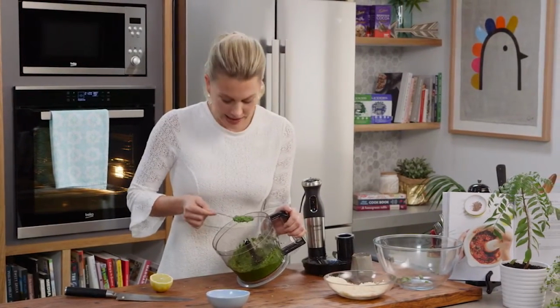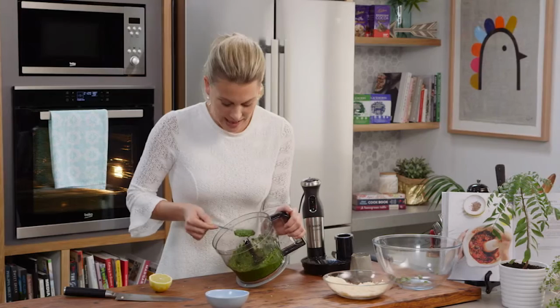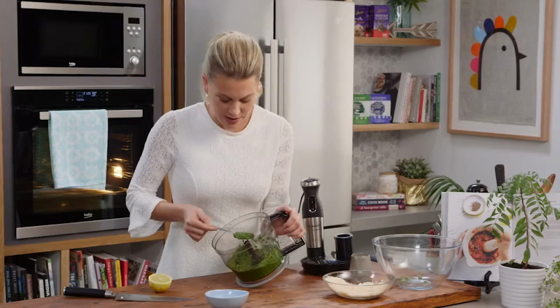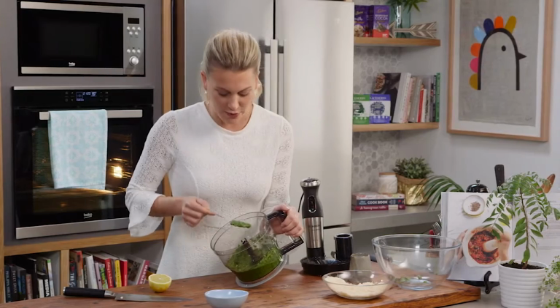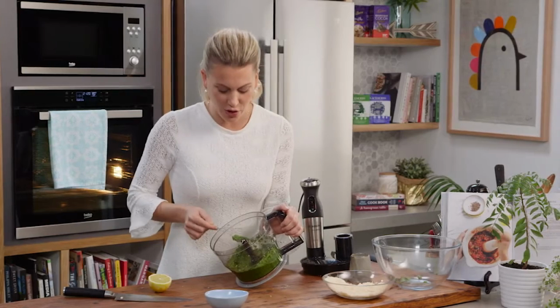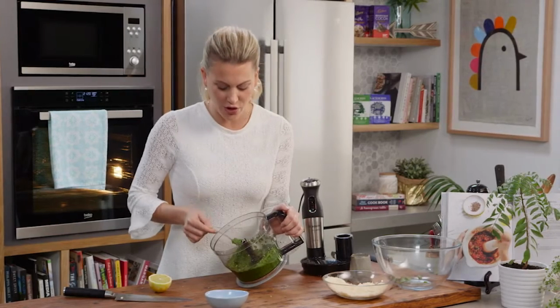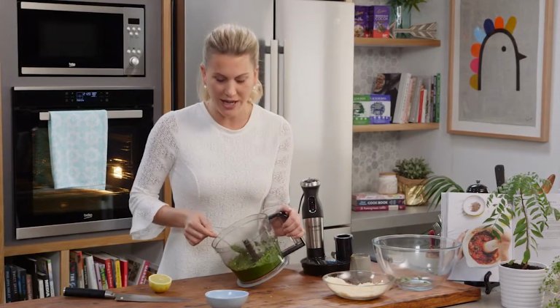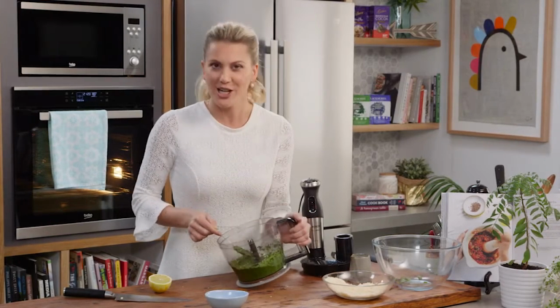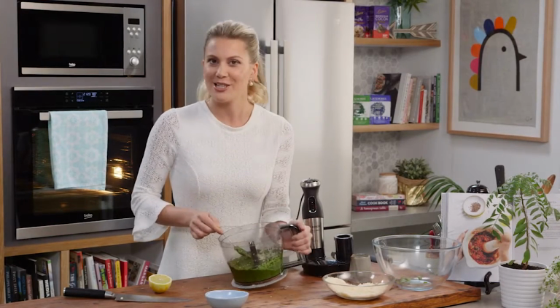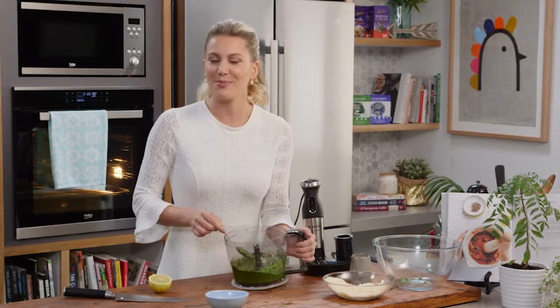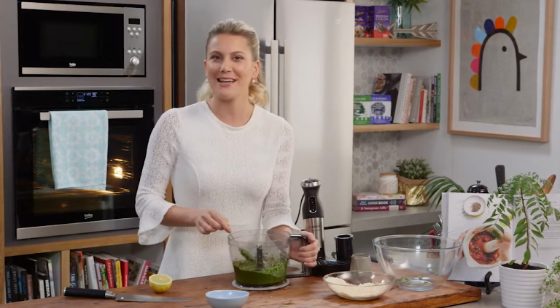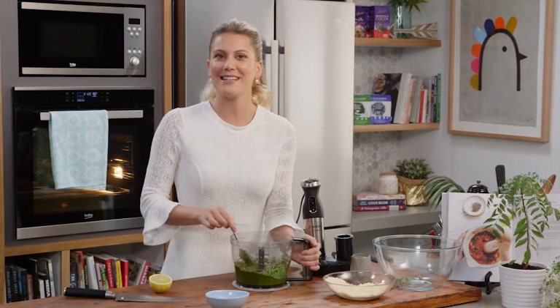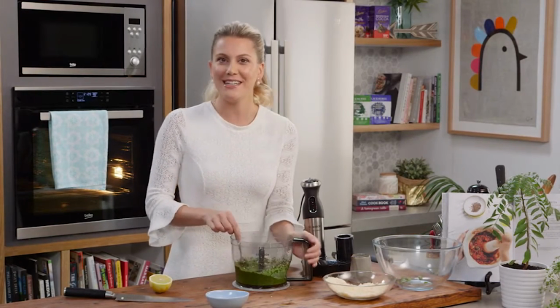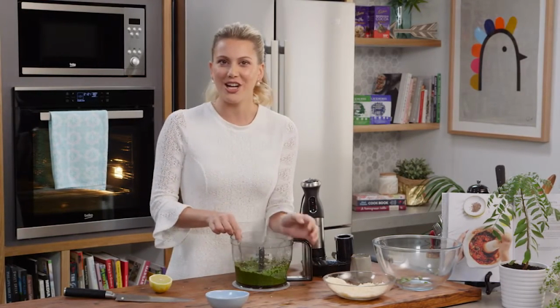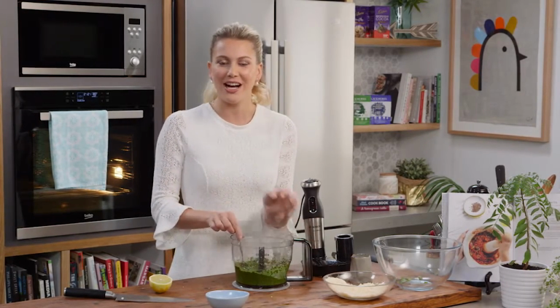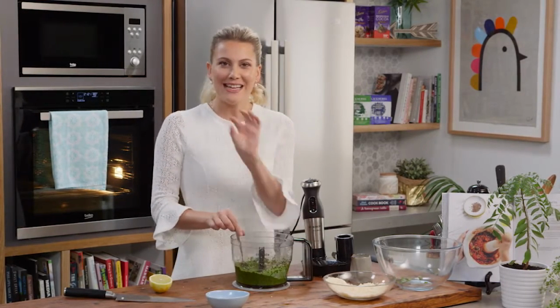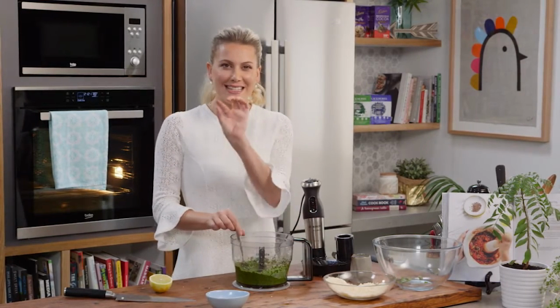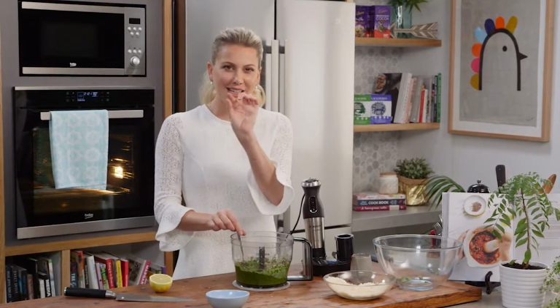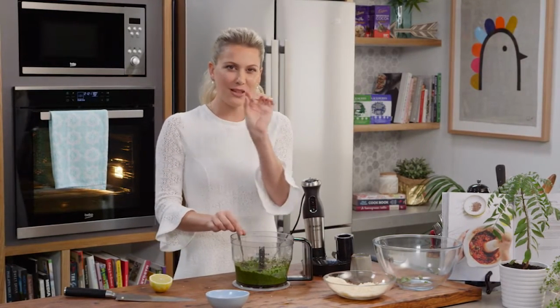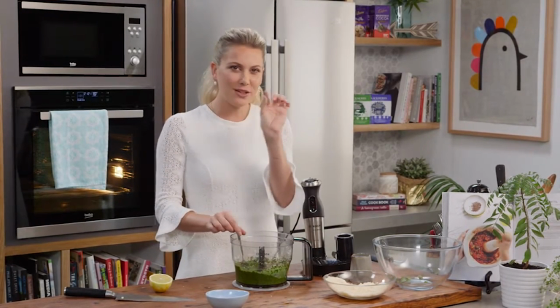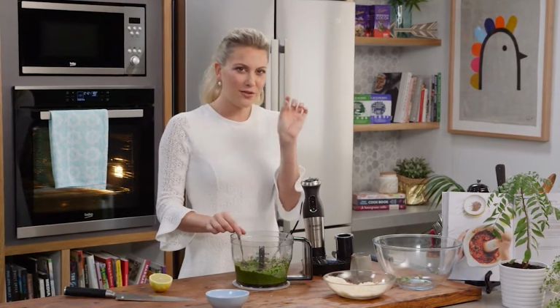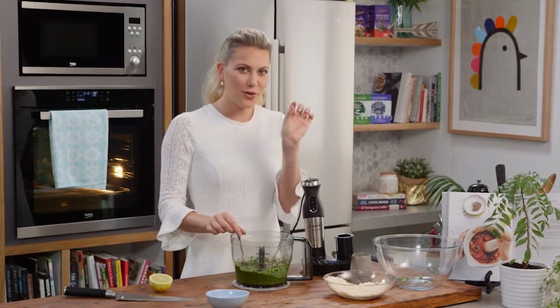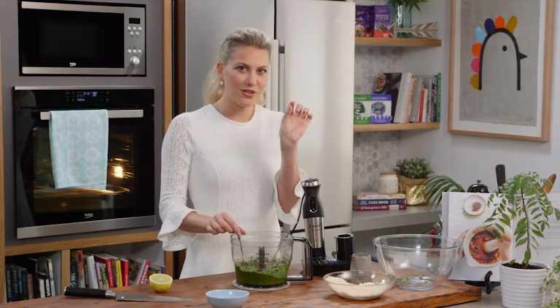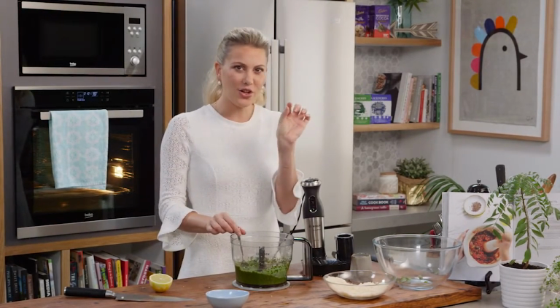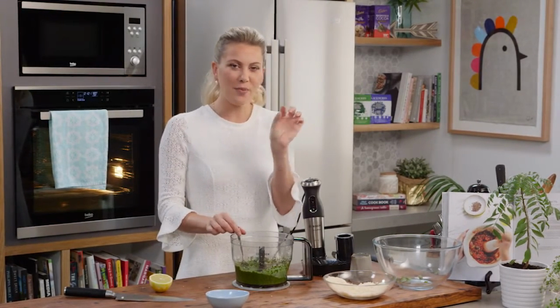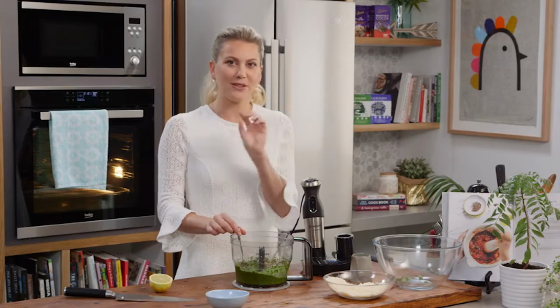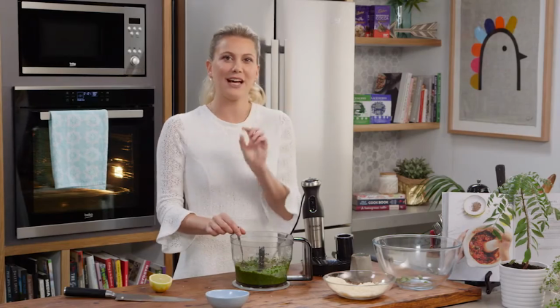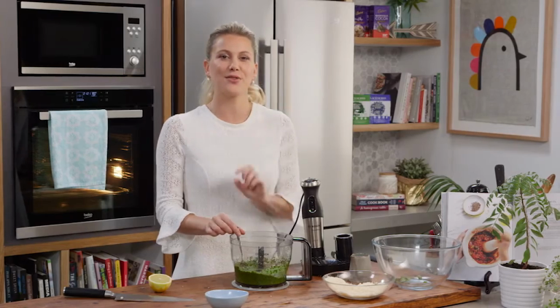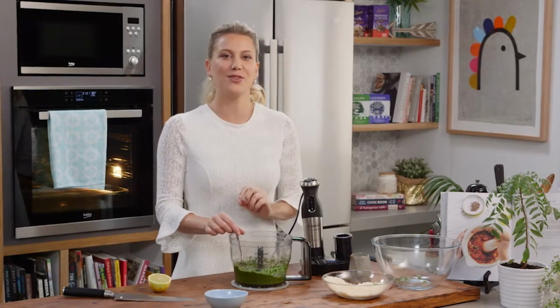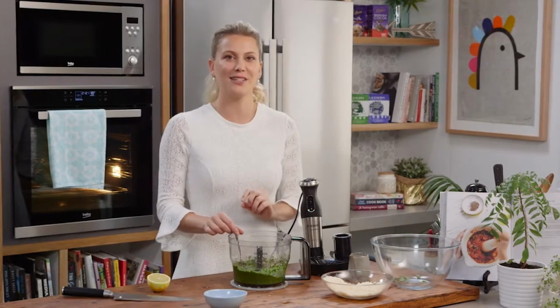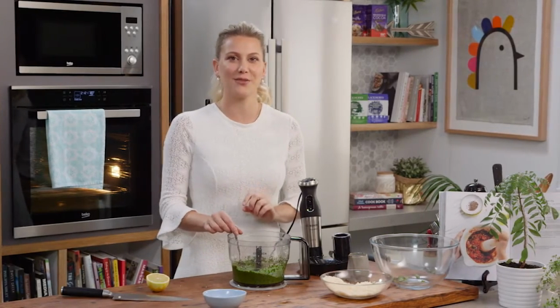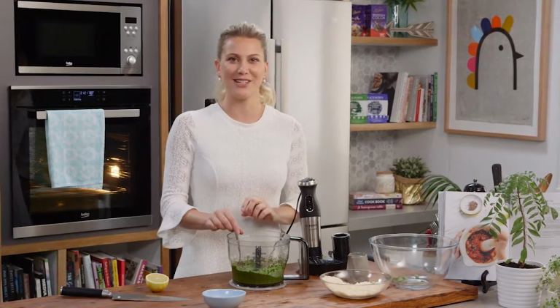And don't forget — if you've got too much and want to keep this, just place it in a jar, seal it with a little bit of oil on the top, and it'll last for a few days in the fridge.